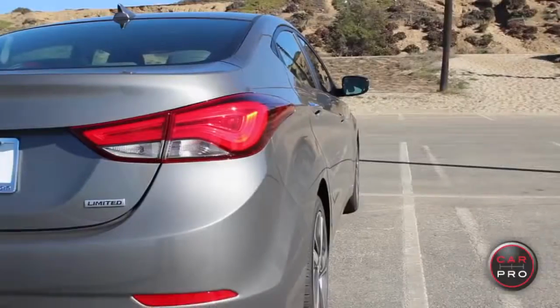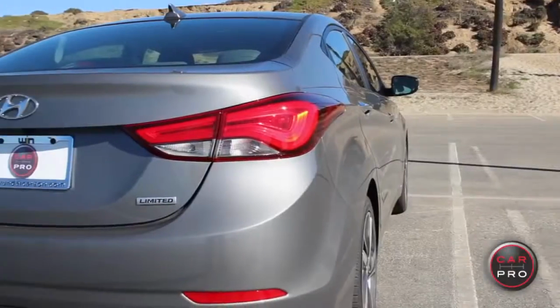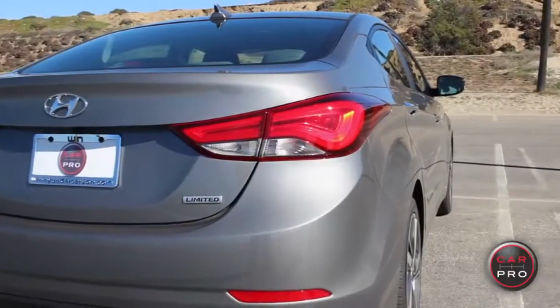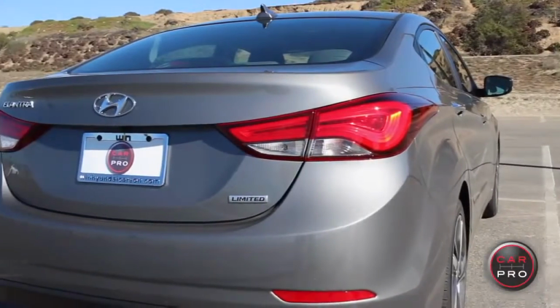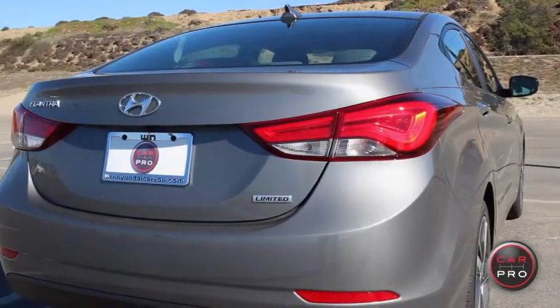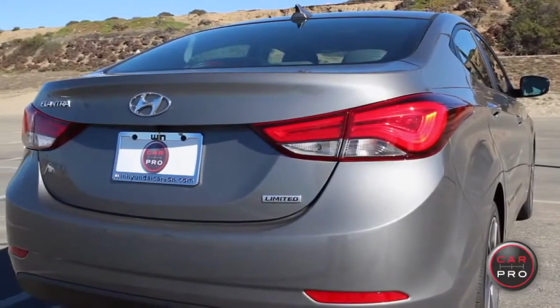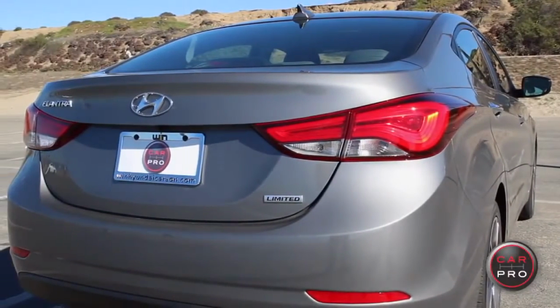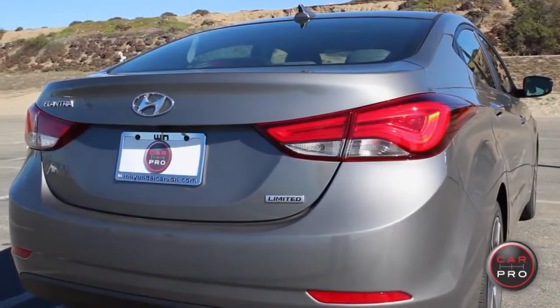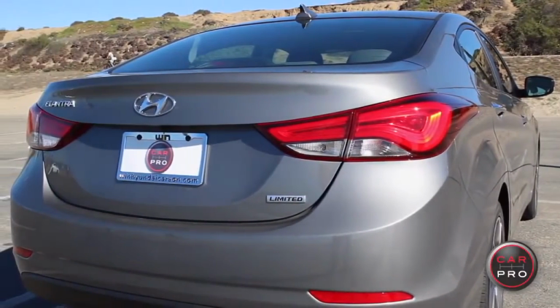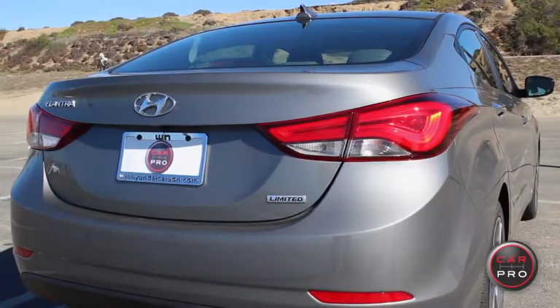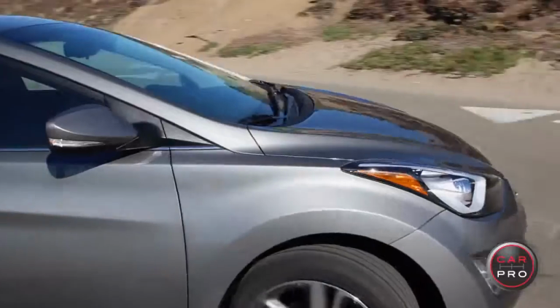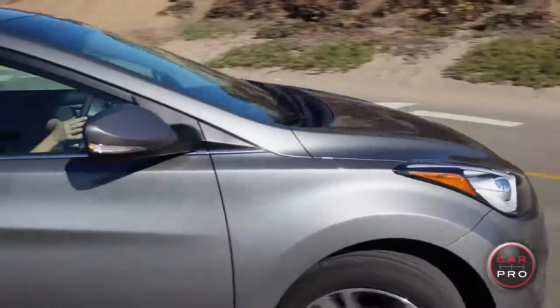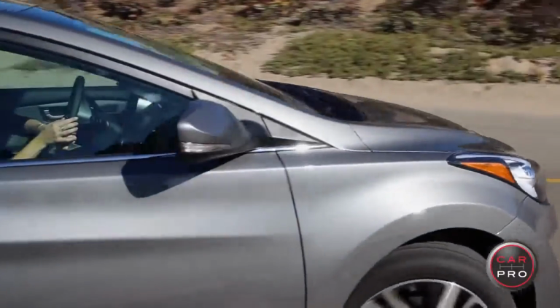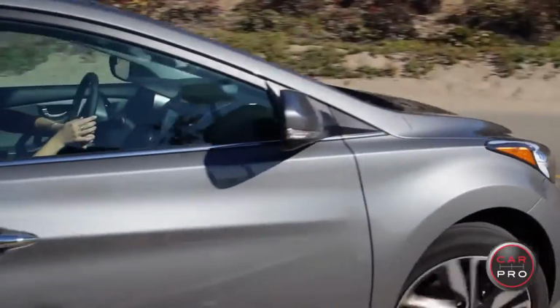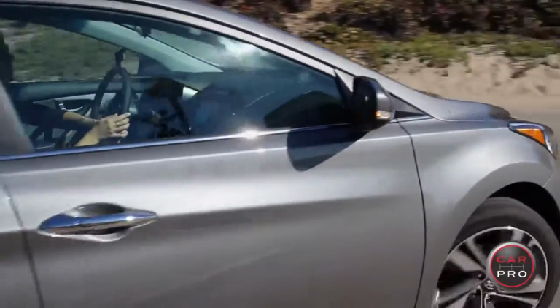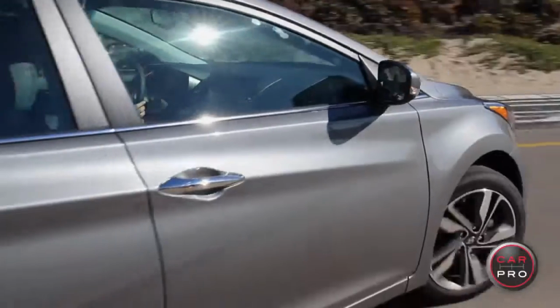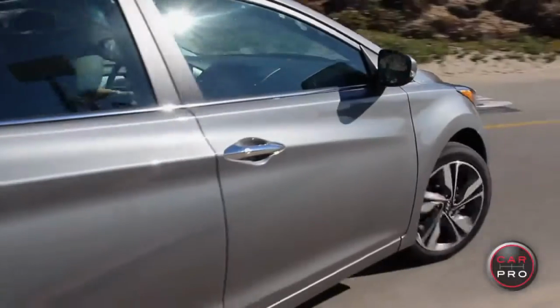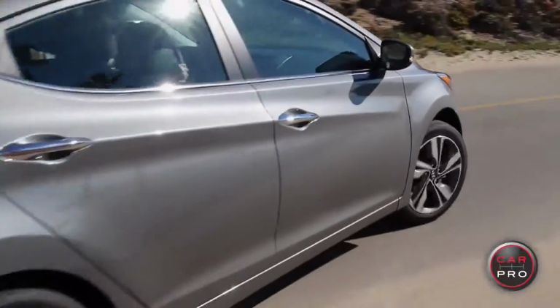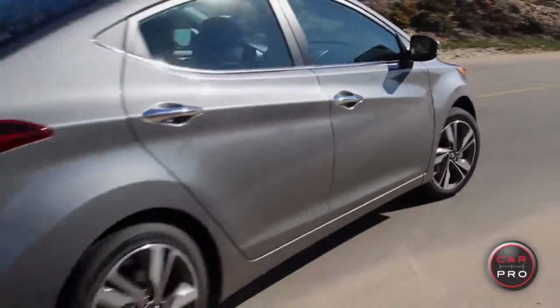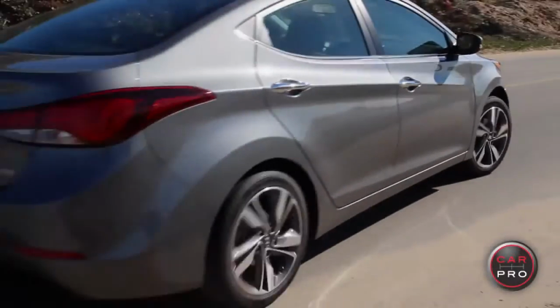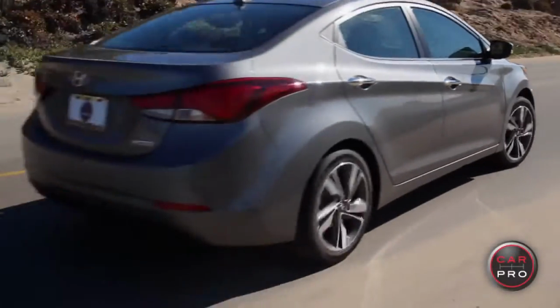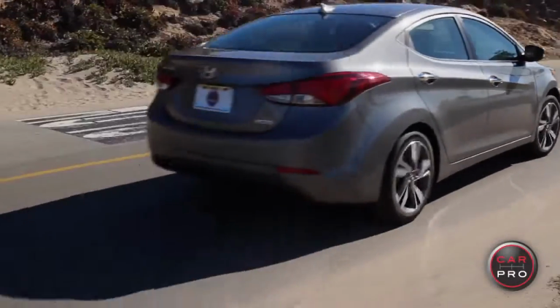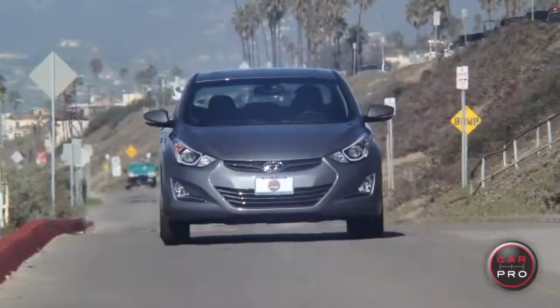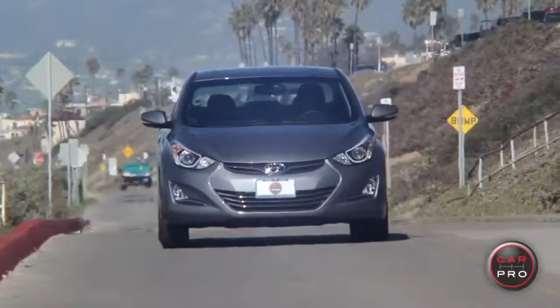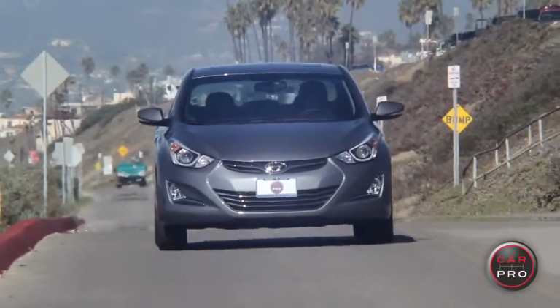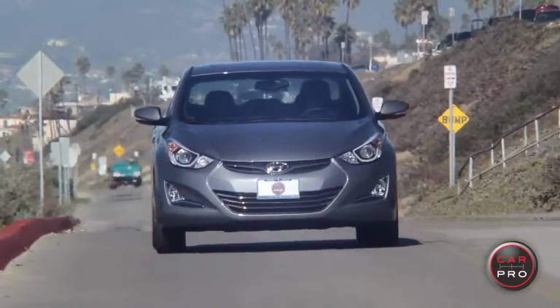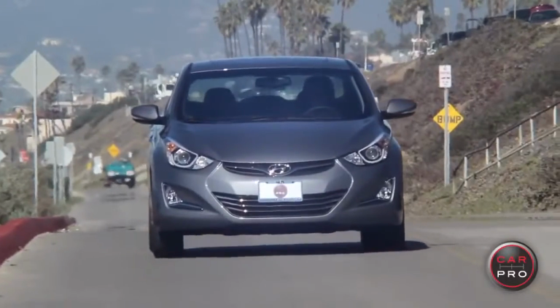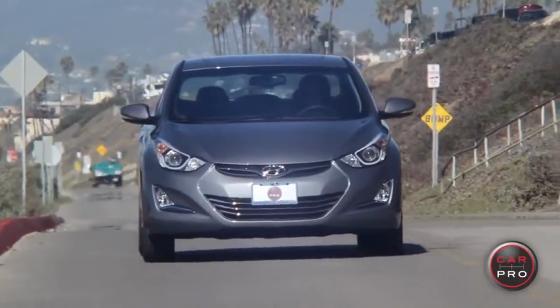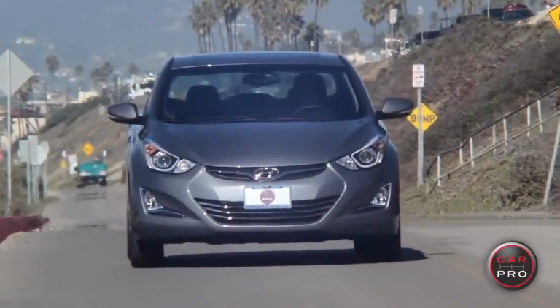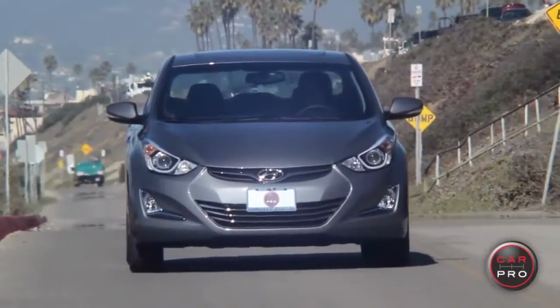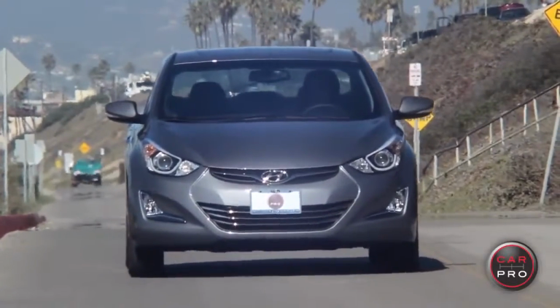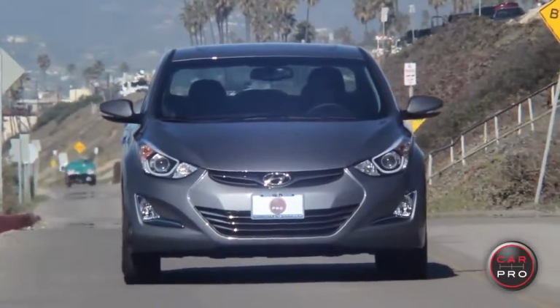The model we're in is the limited Elantra with the technology package, which will altogether run you about $25,000.